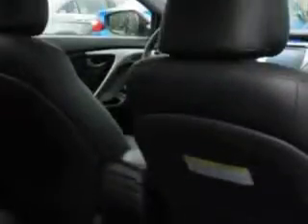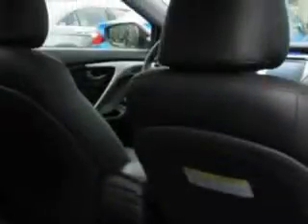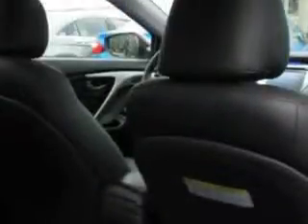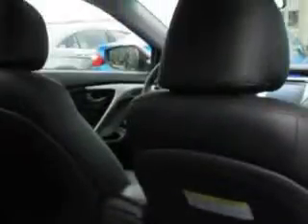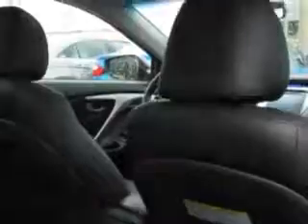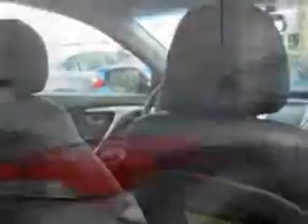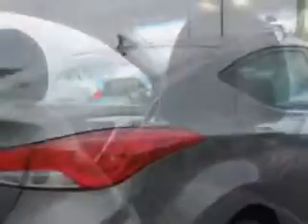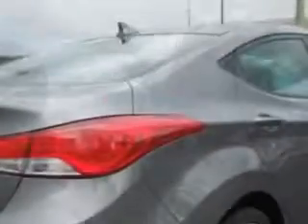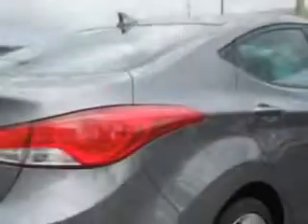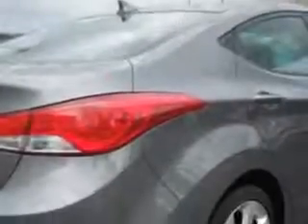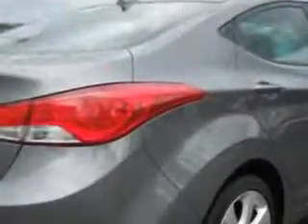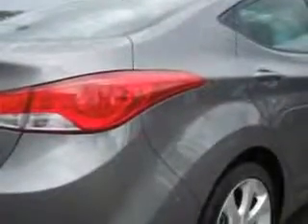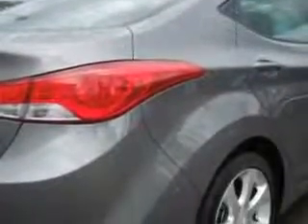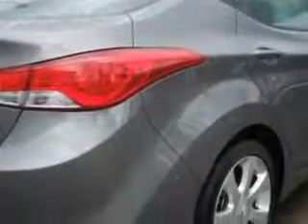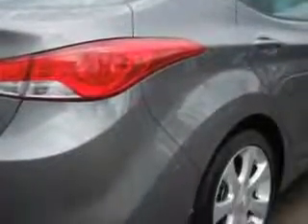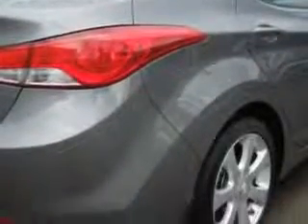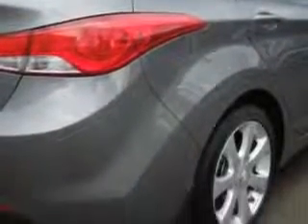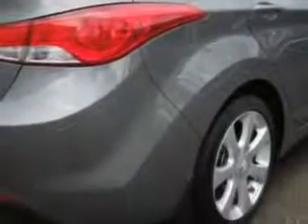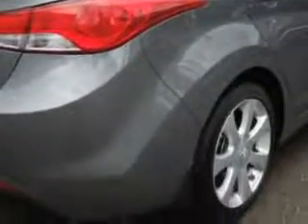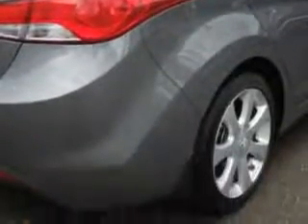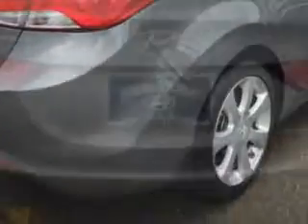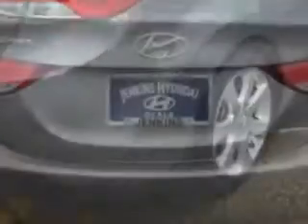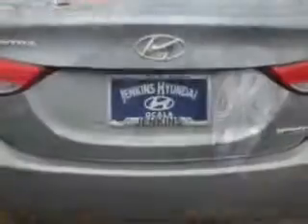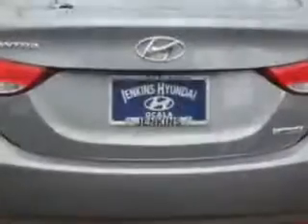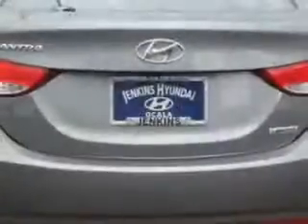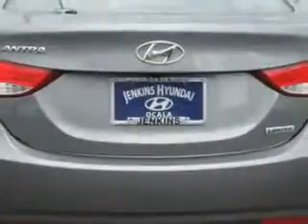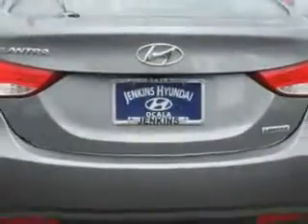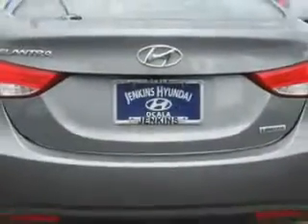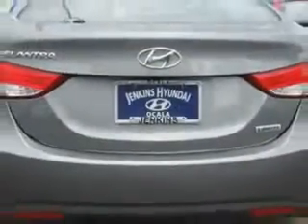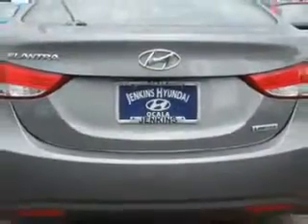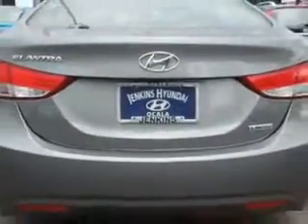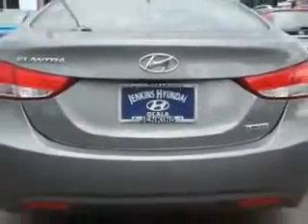Navigation system, and much more. Enjoy the drive and have peace of mind in this 2013 Hyundai Elantra.